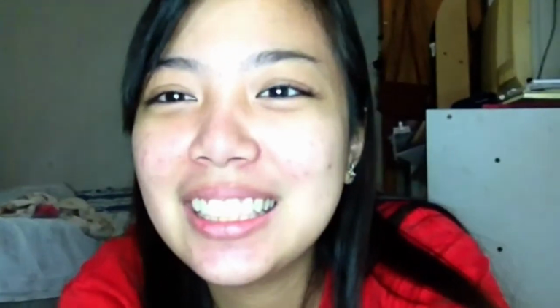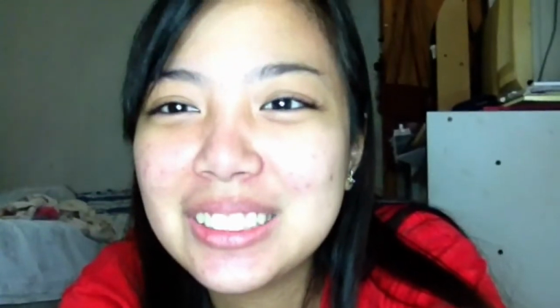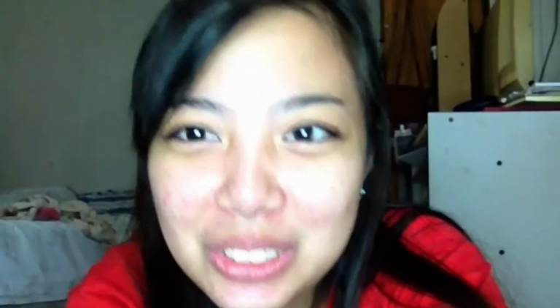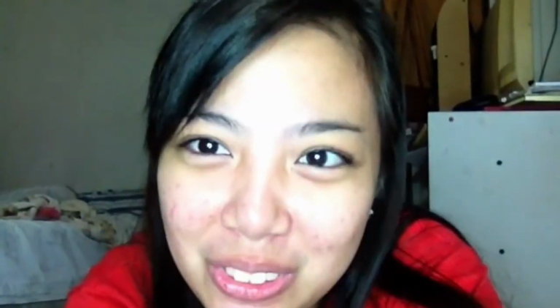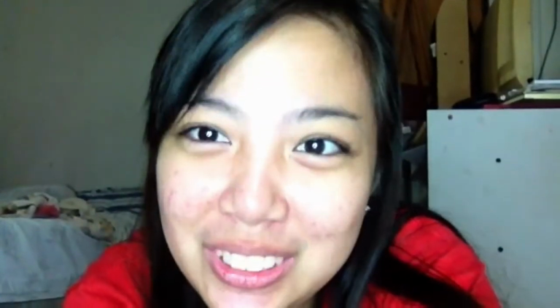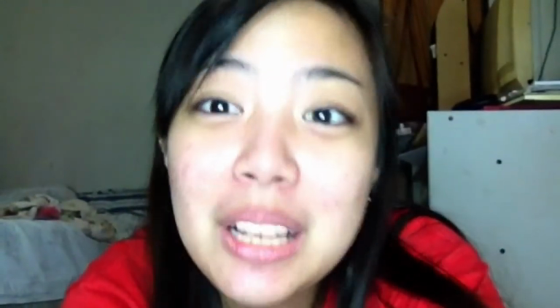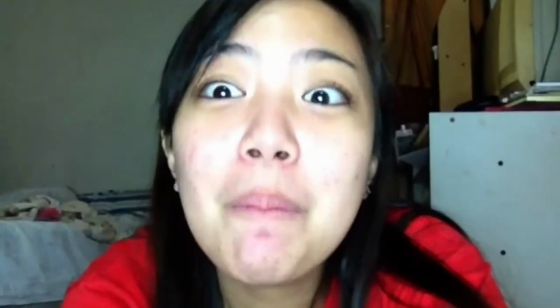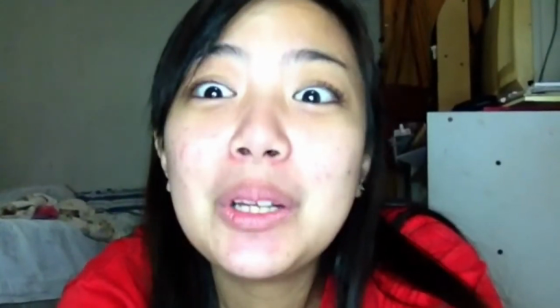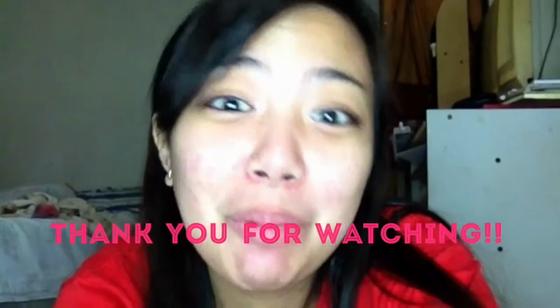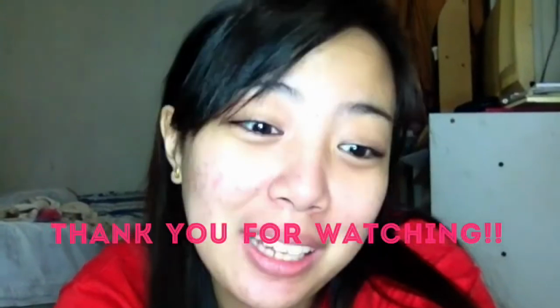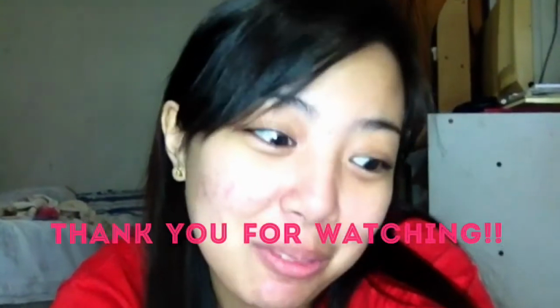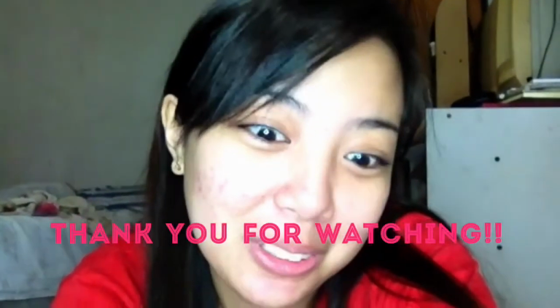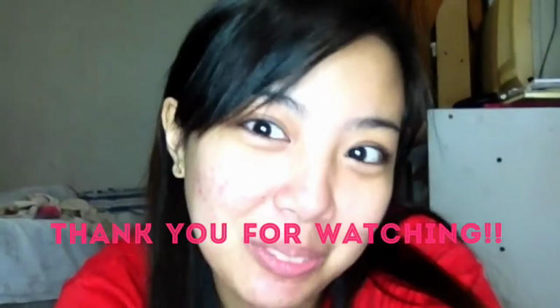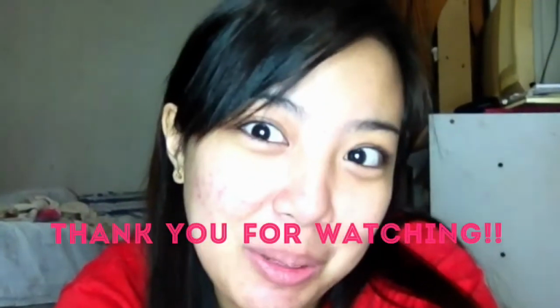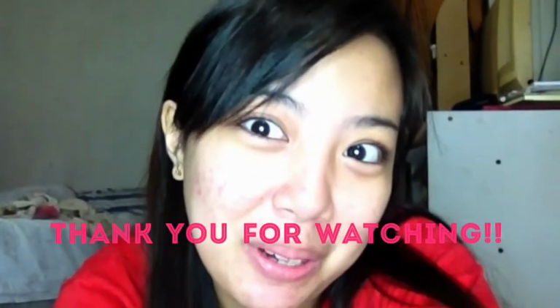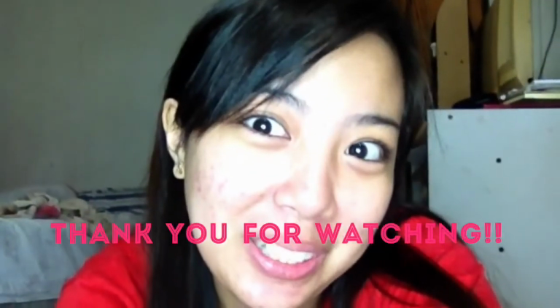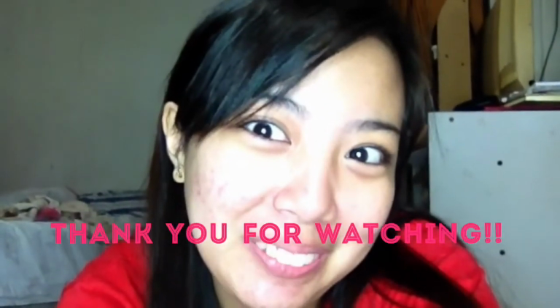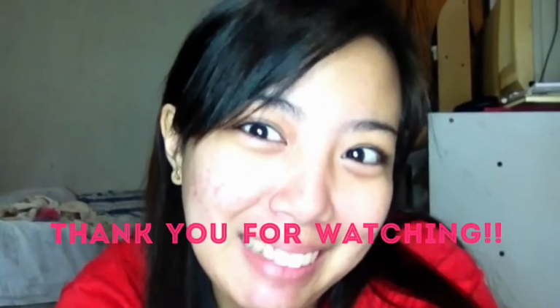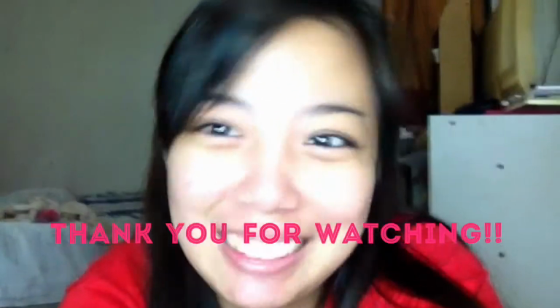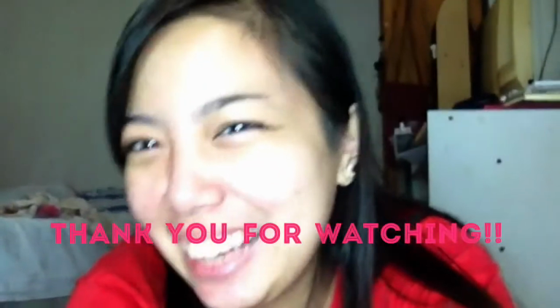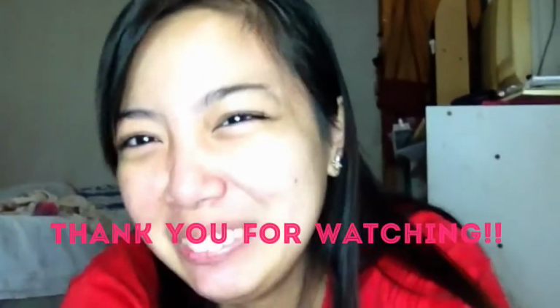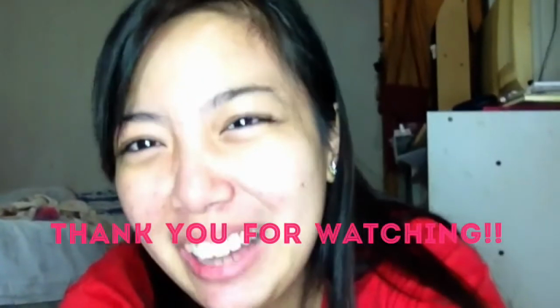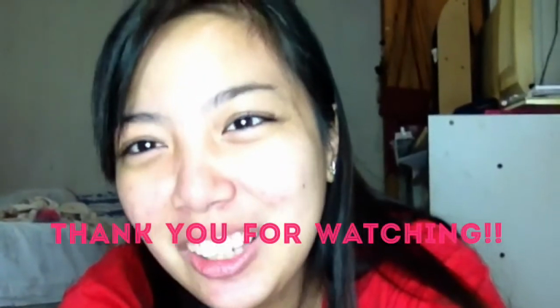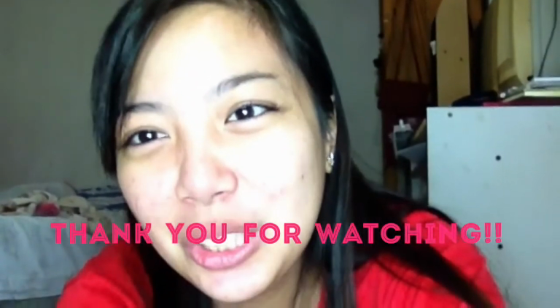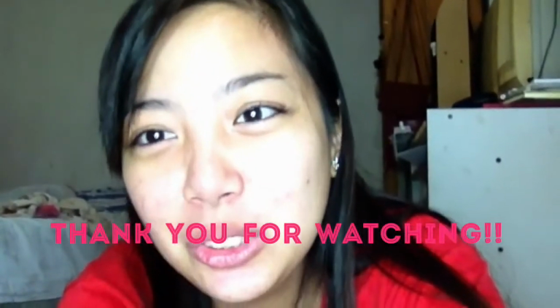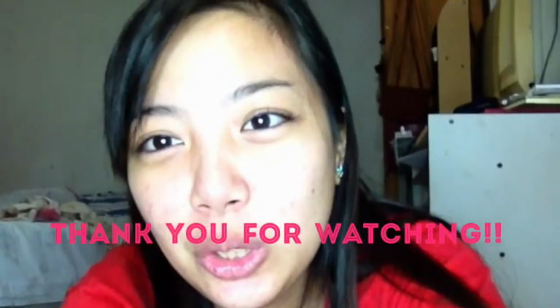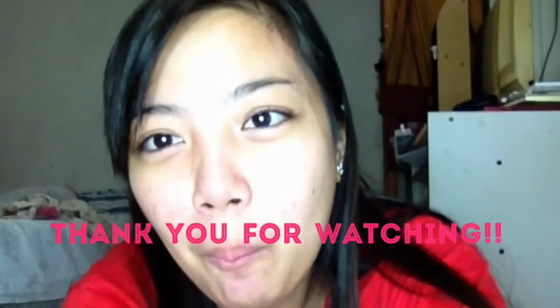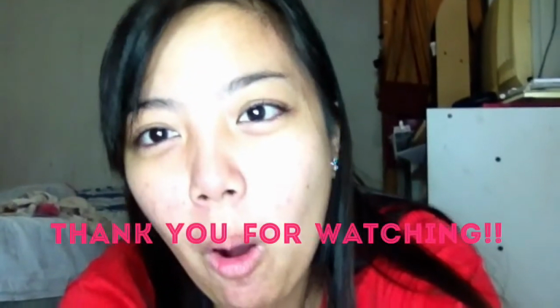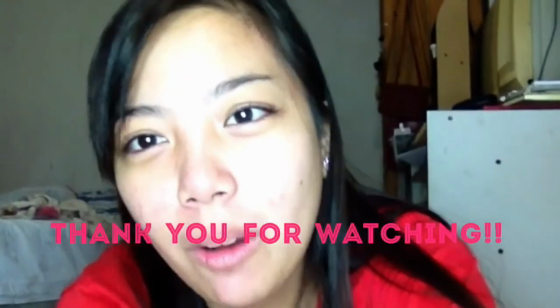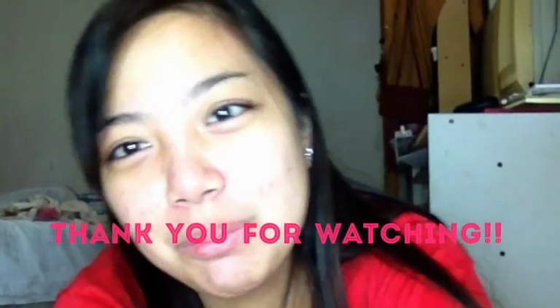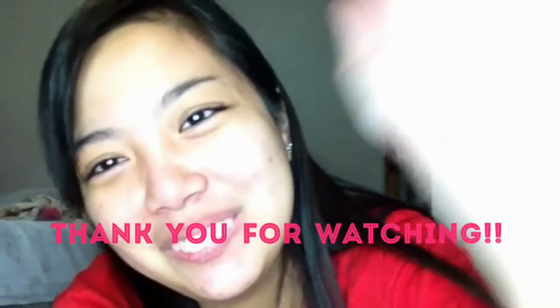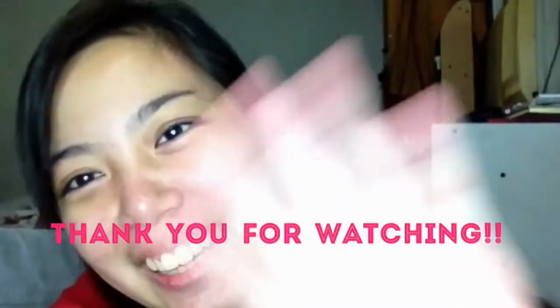Sana sa susunod, manood pa kayo ng vlogs ko. Madami pa ako gagawin na DIY. Ang saya sa'yo naman. Bye bye!